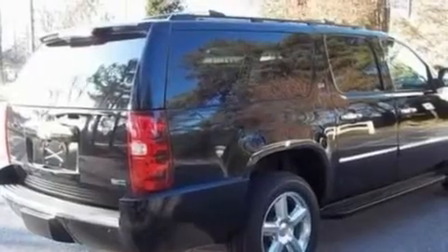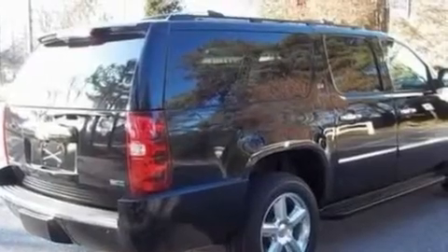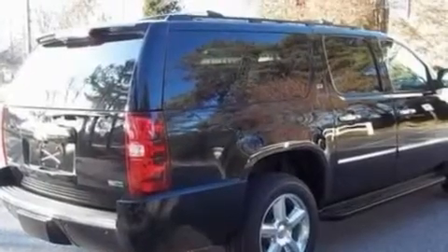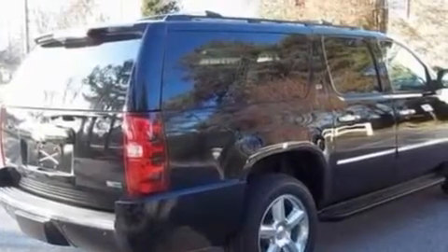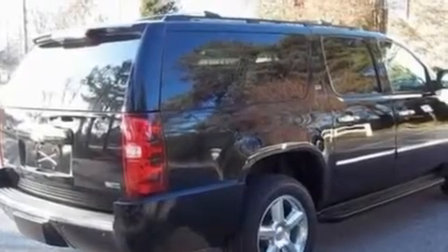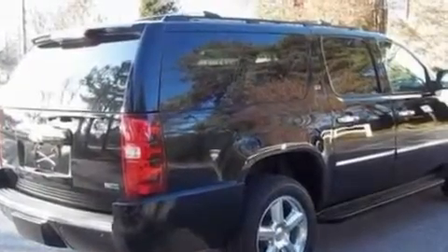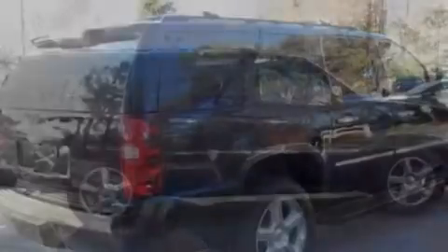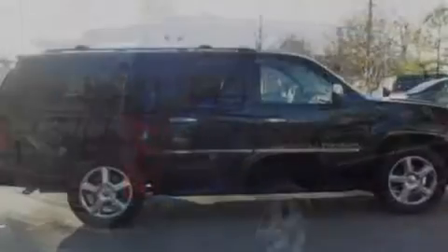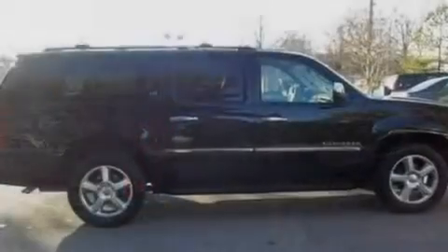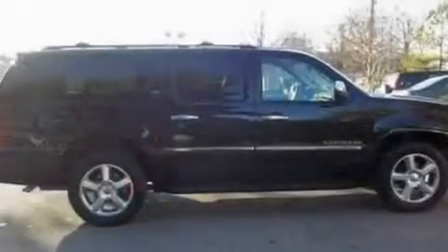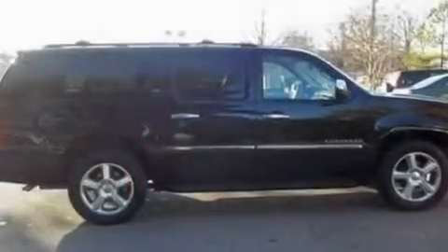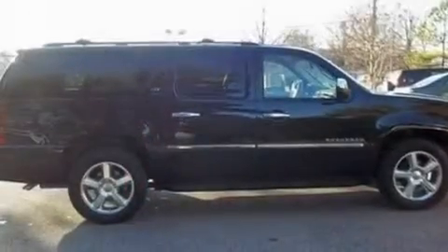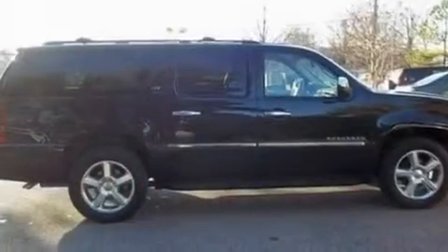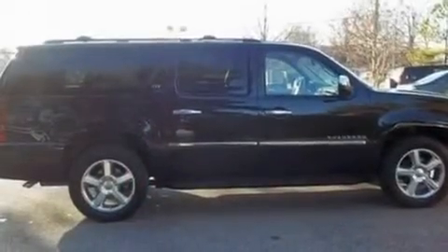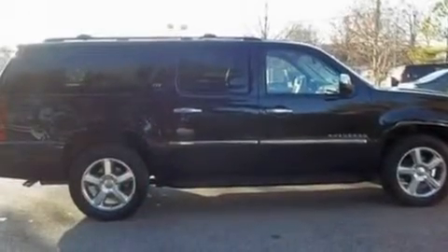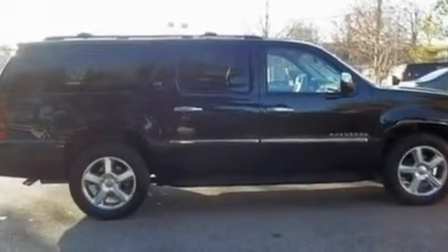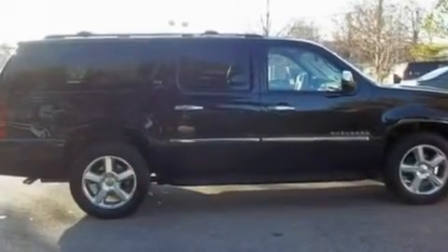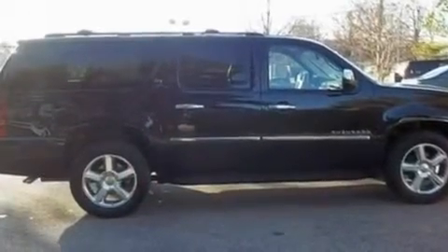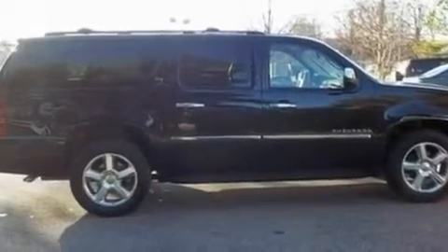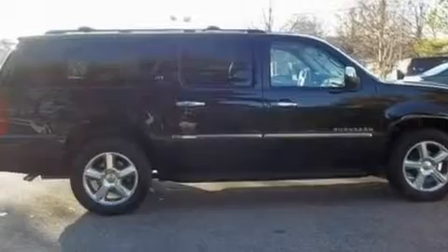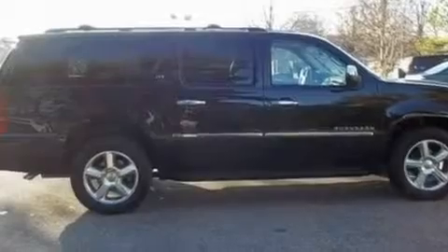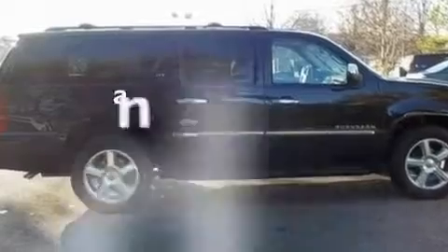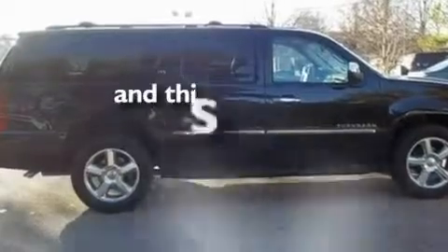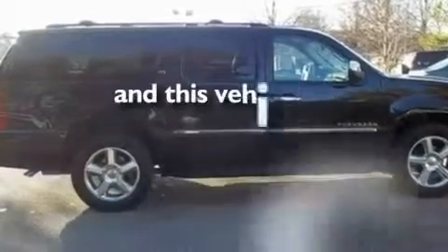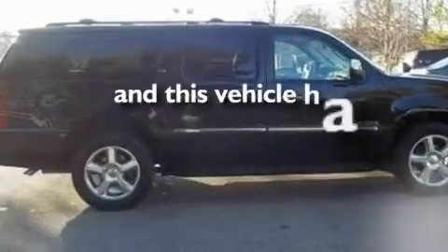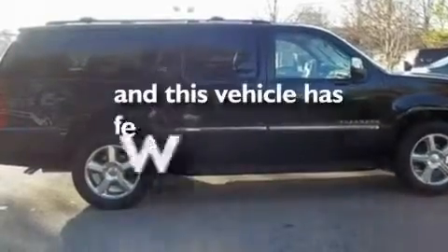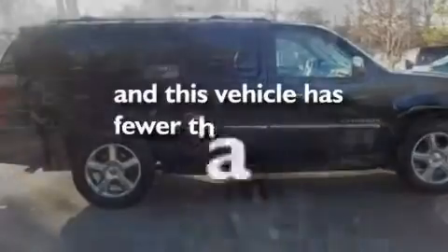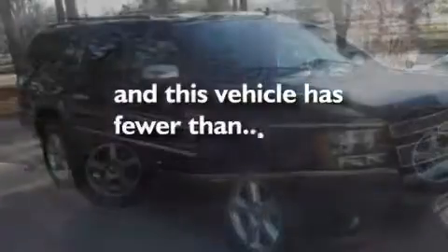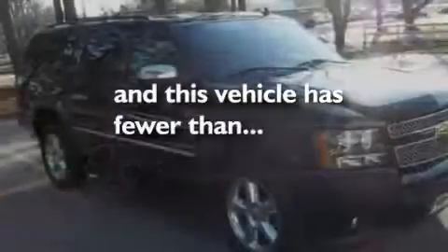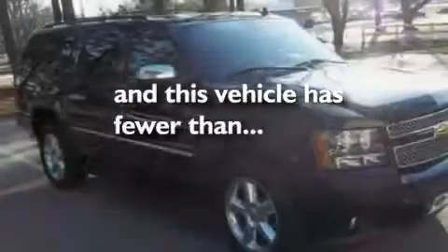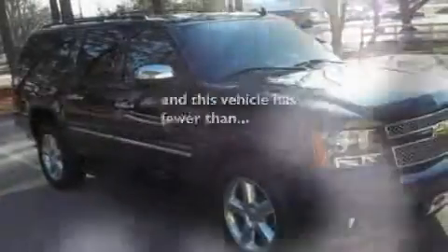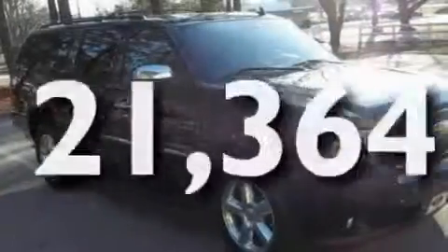20-inch wheels, traction control and stability control systems, a sunroof, and this vehicle has fewer than 22,000 miles on the odometer.